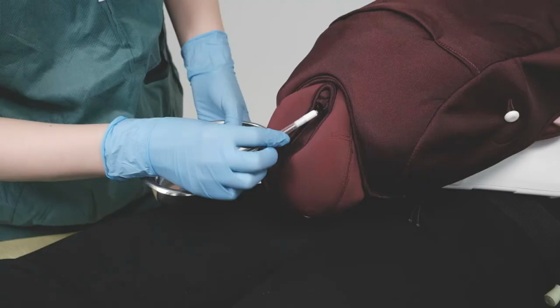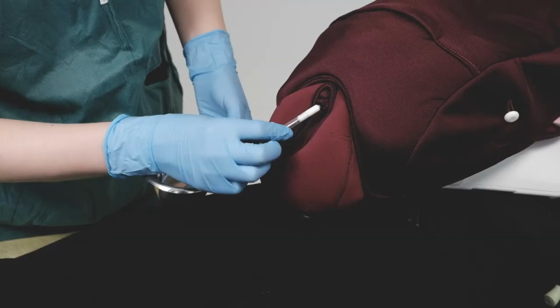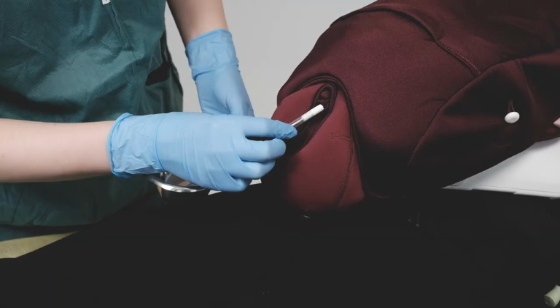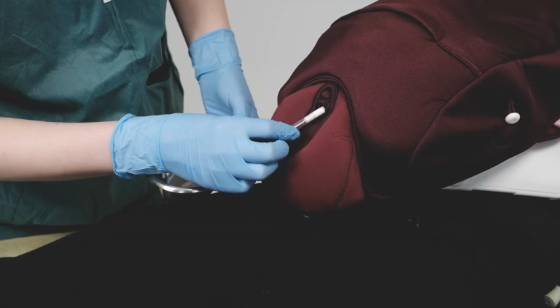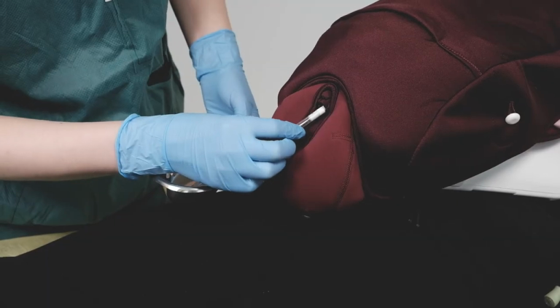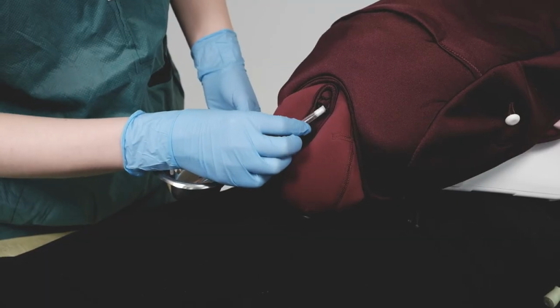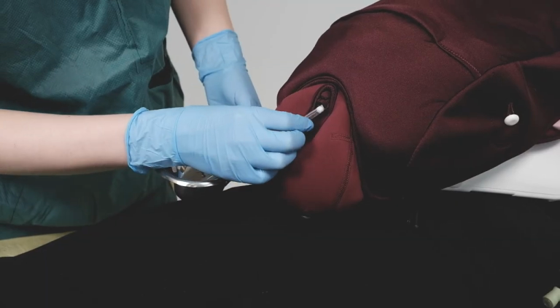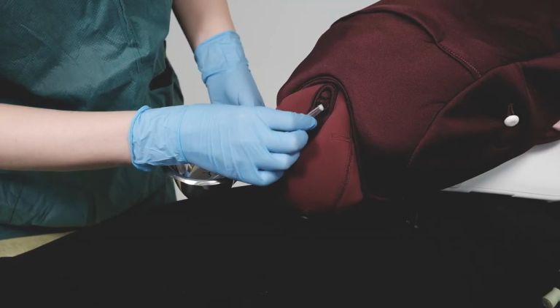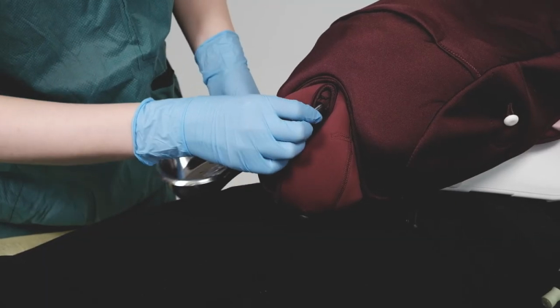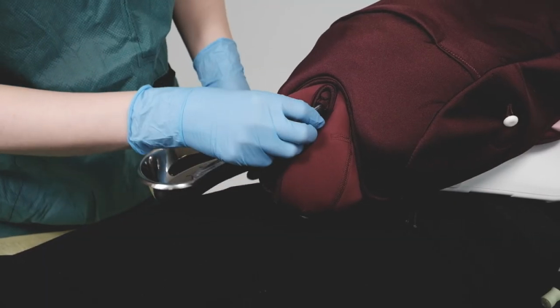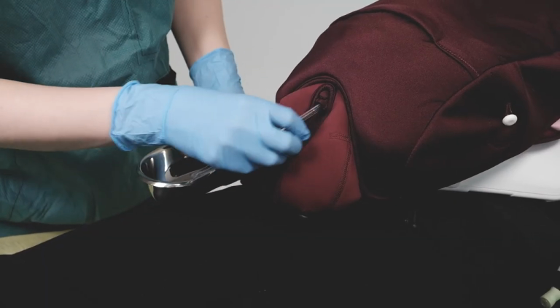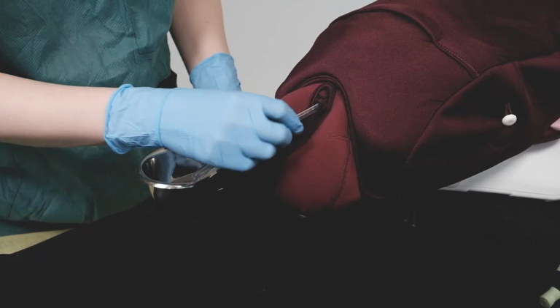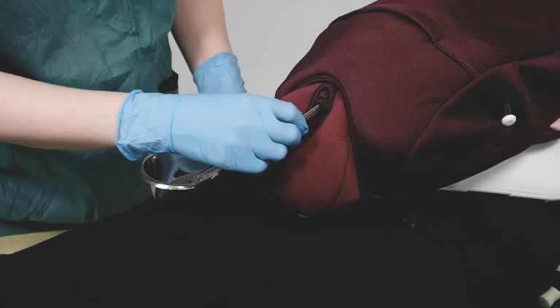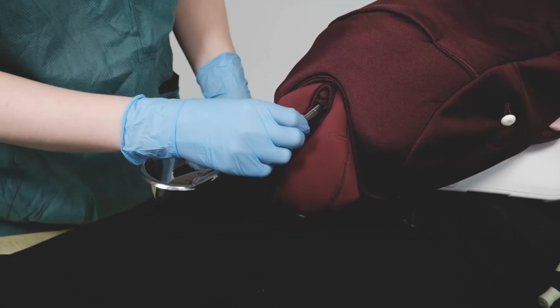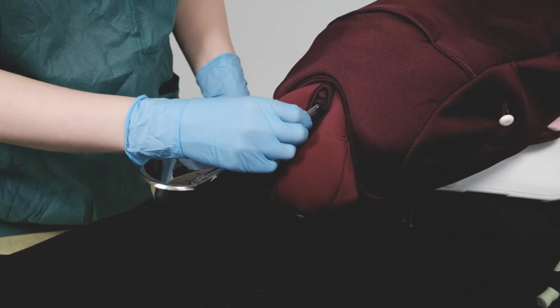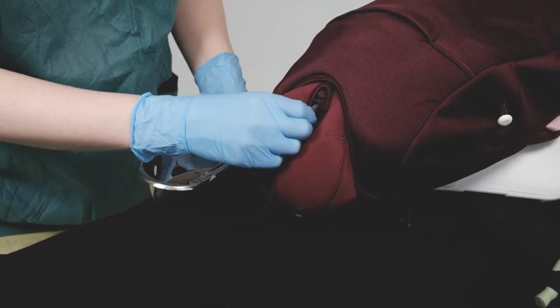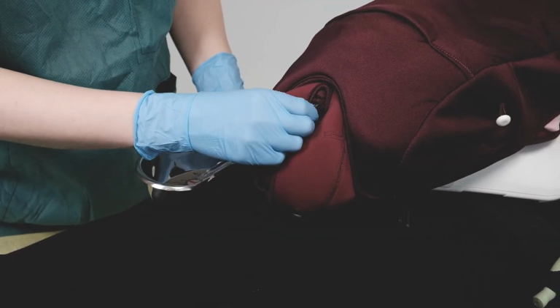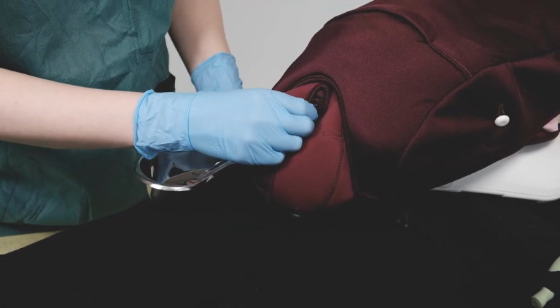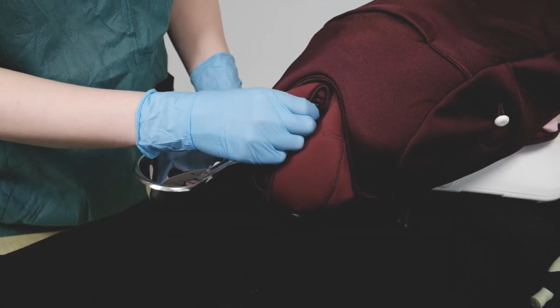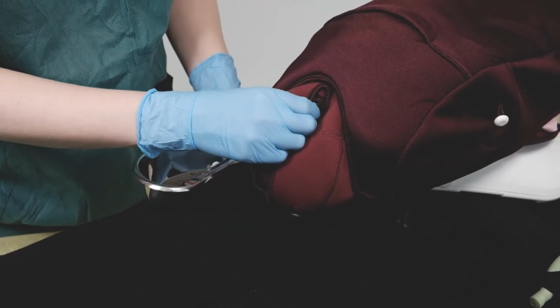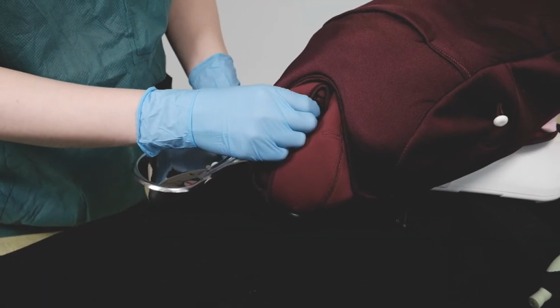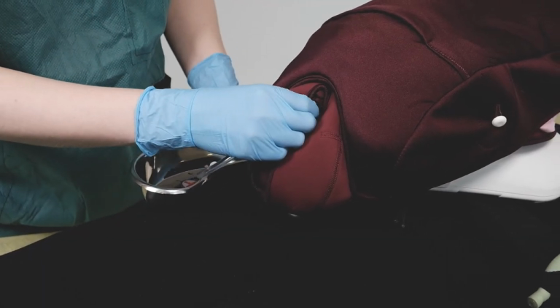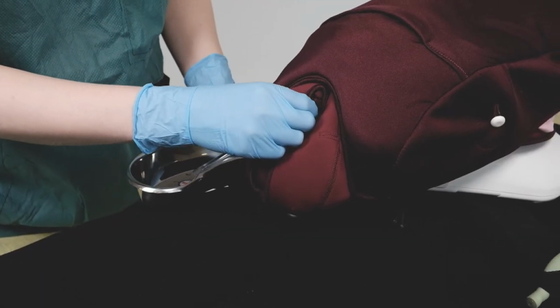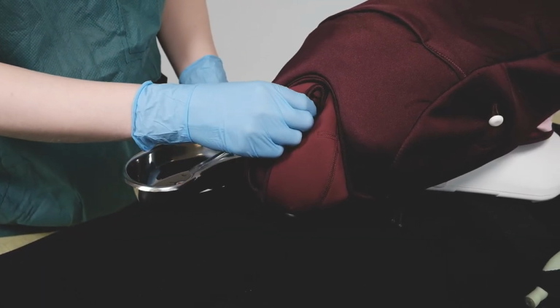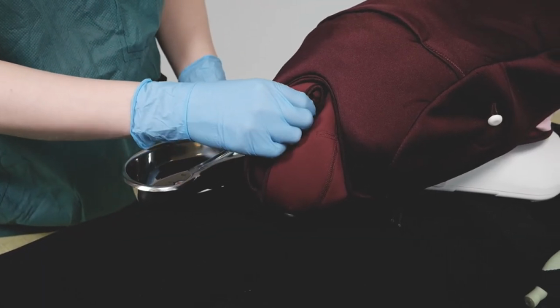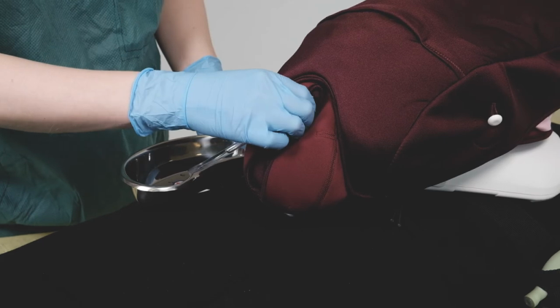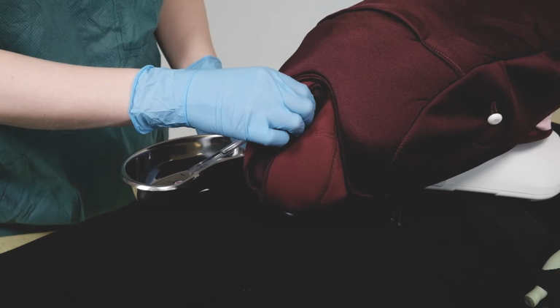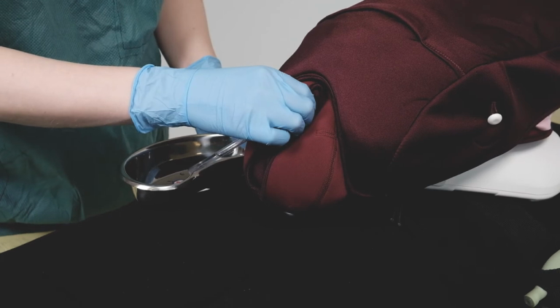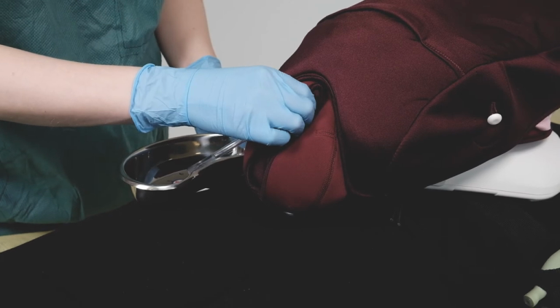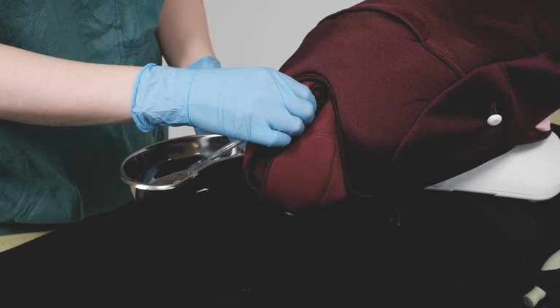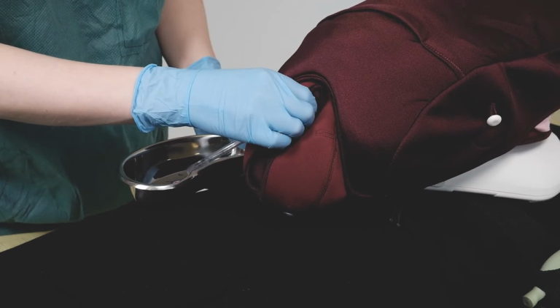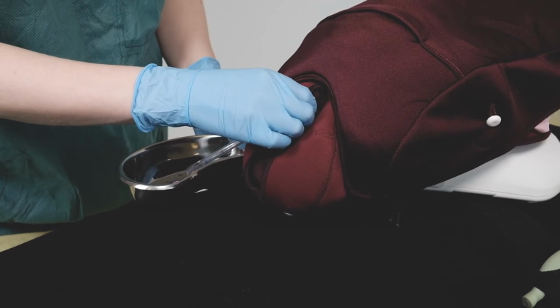If it has not been done earlier, a team member catheterizes the woman and empties the bladder.